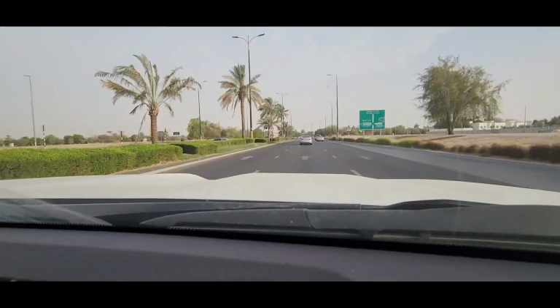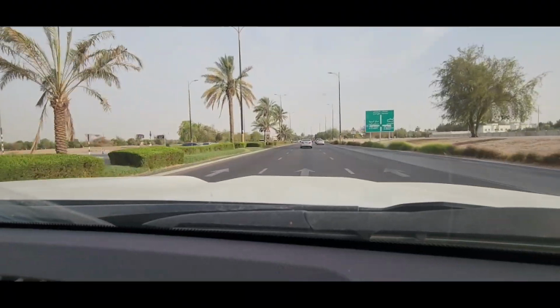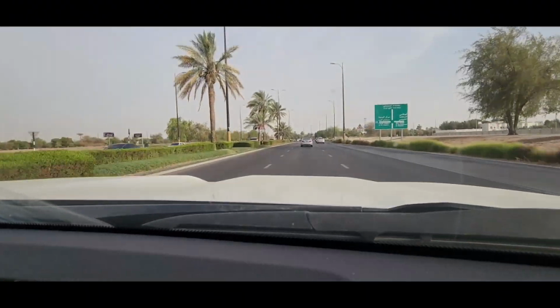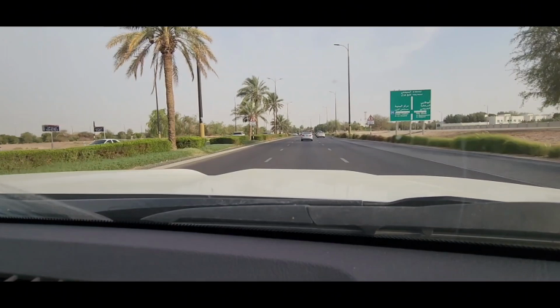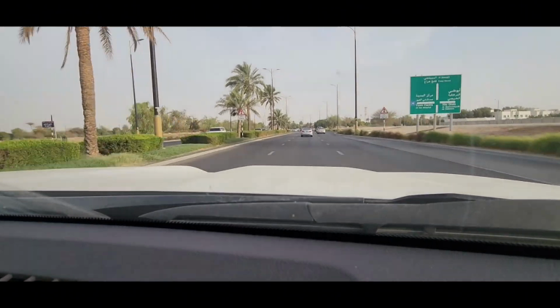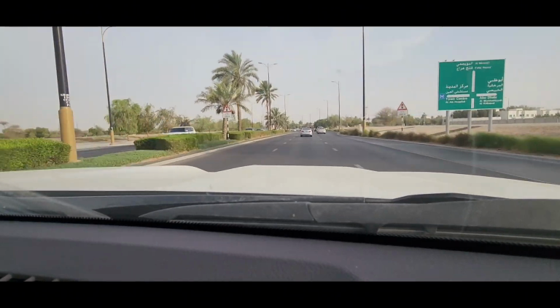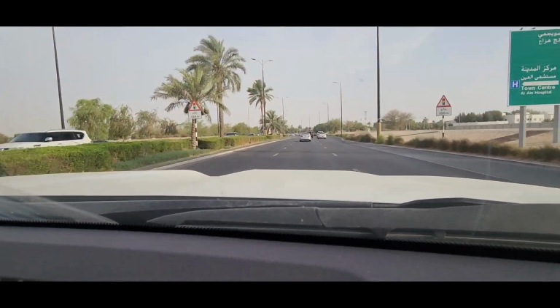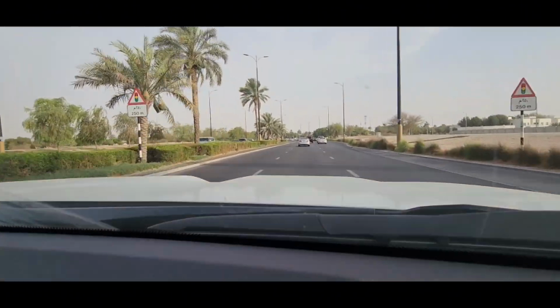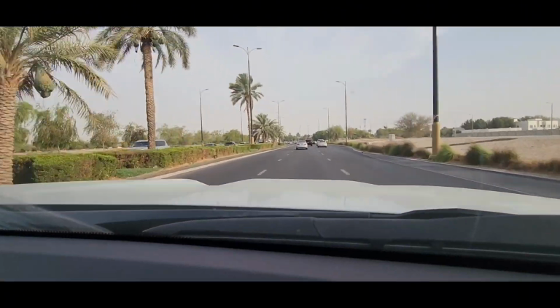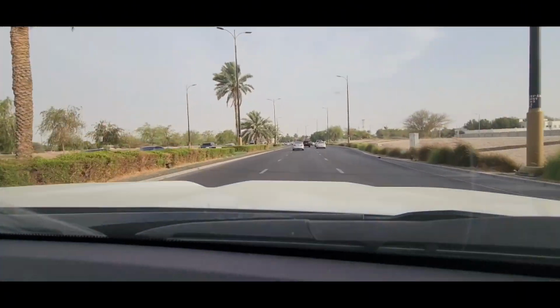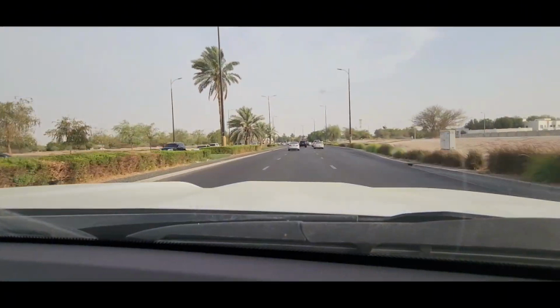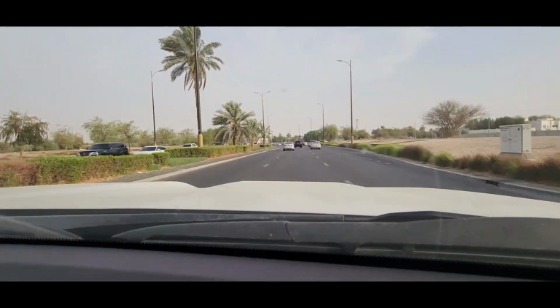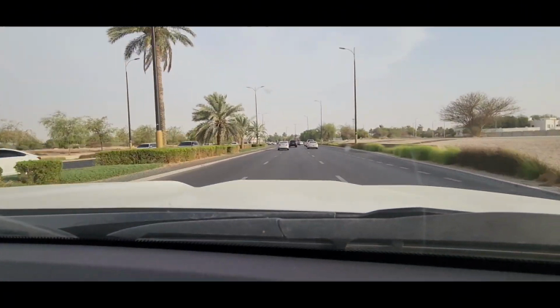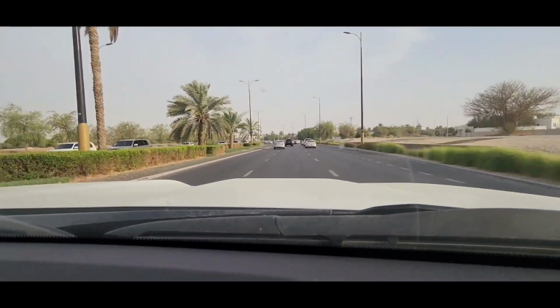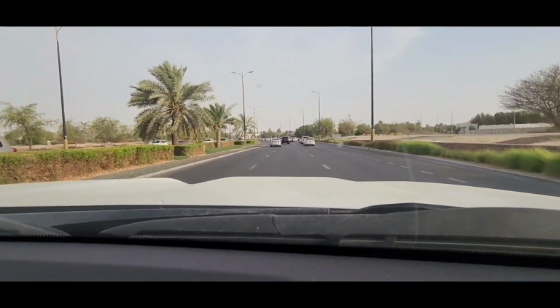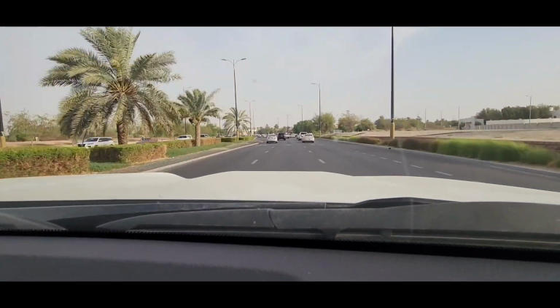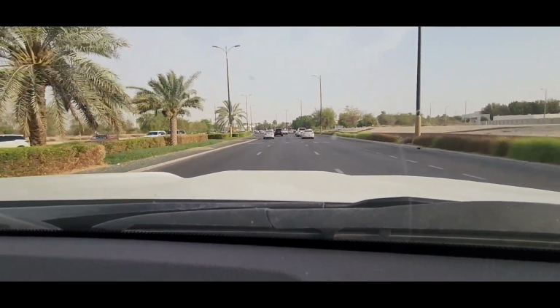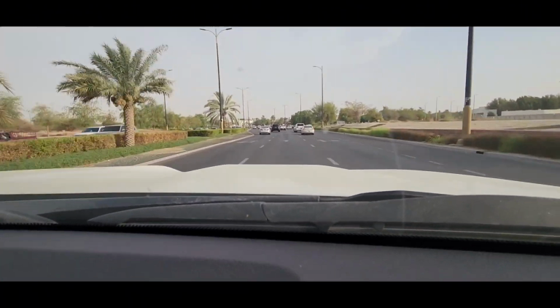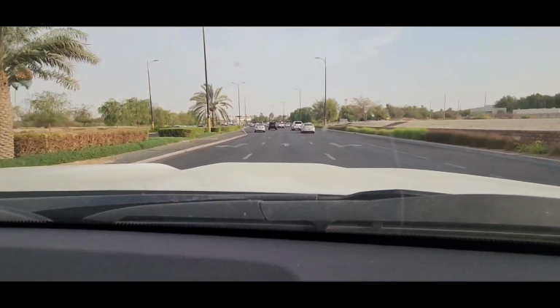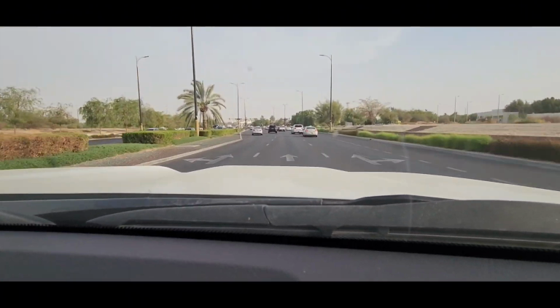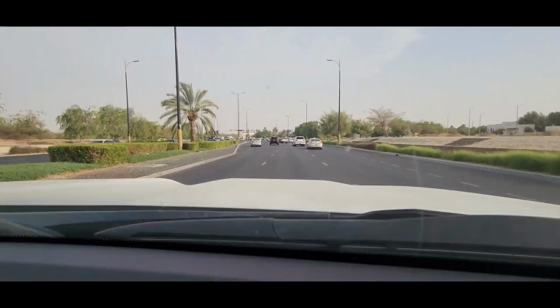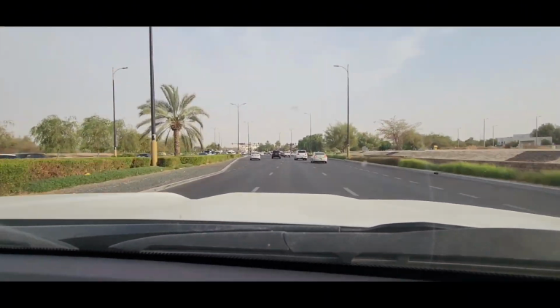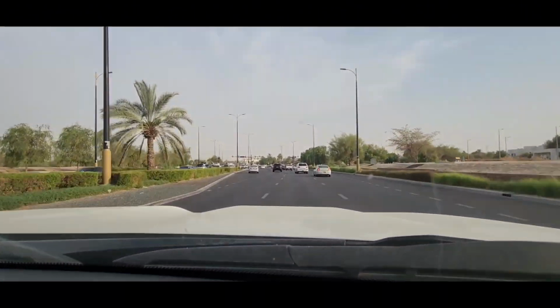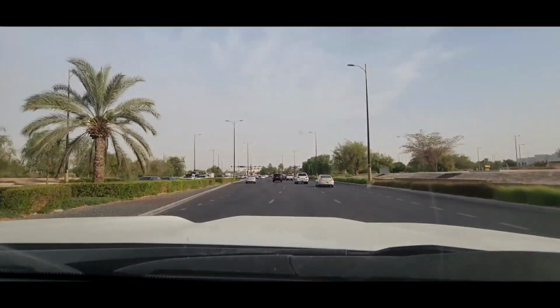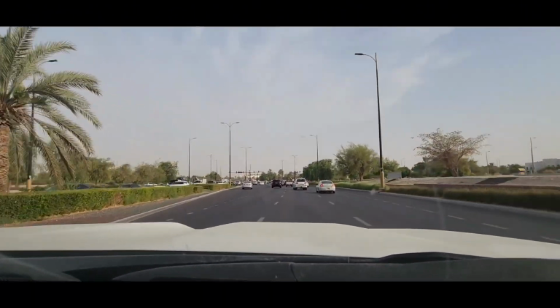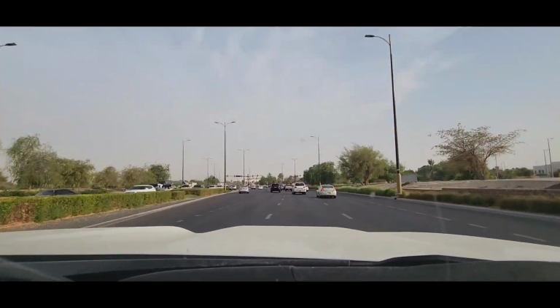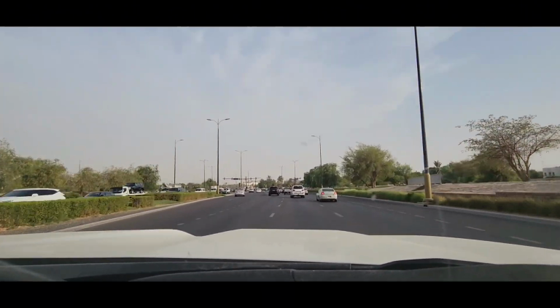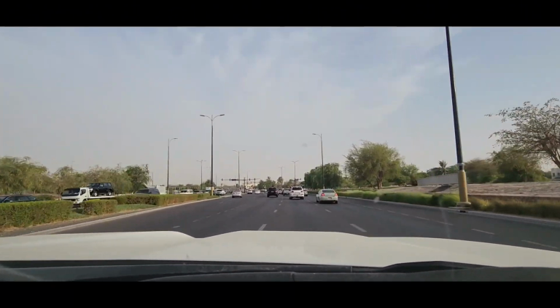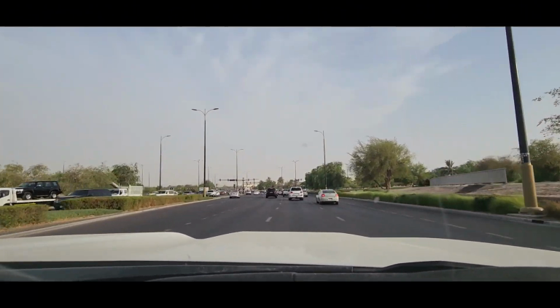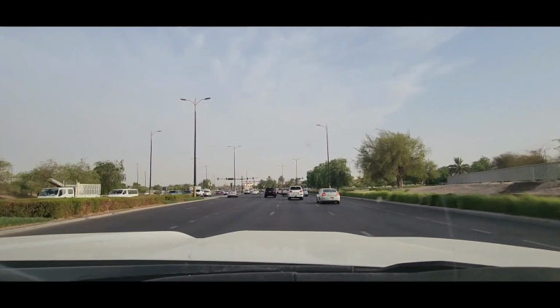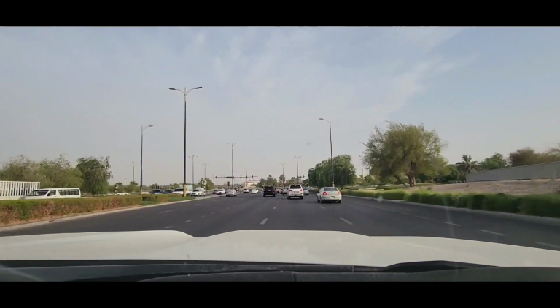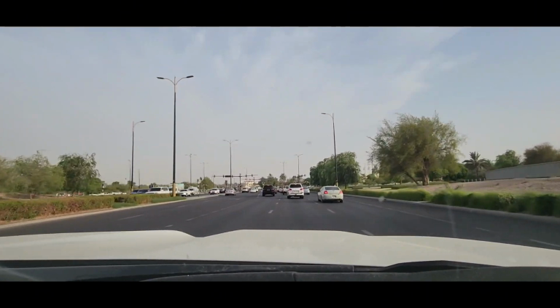We started a drive in Fajera and this is us in Al Ain, but before we went to the mountains we stopped at the park.